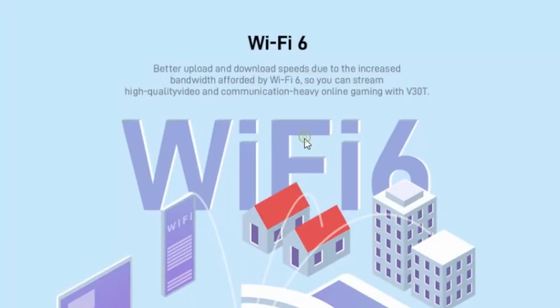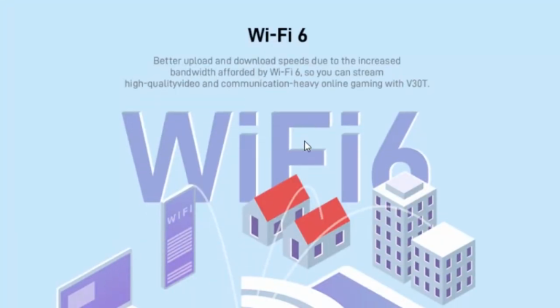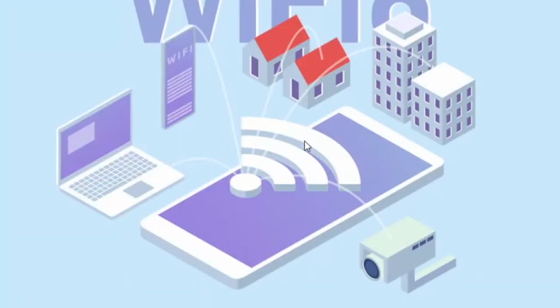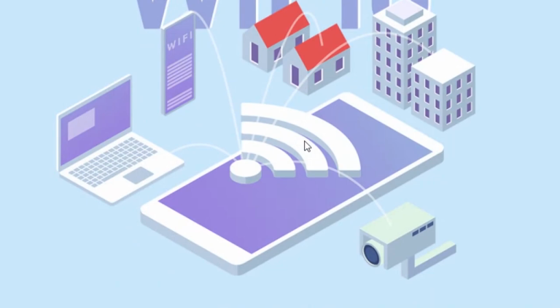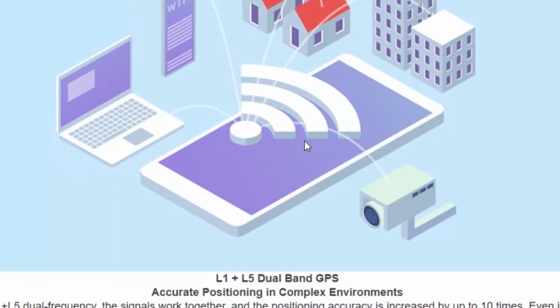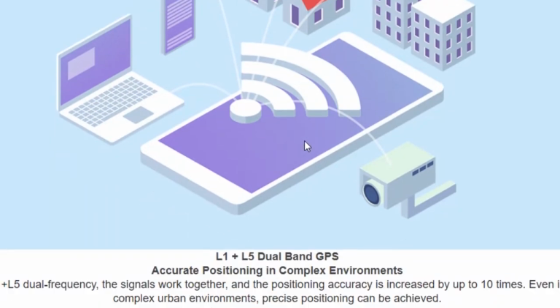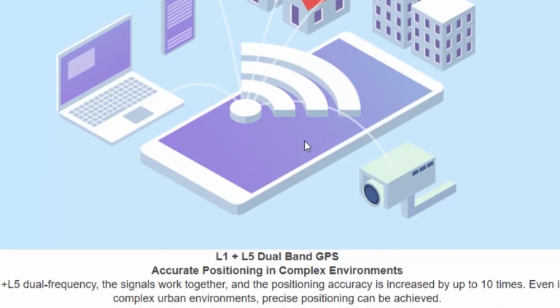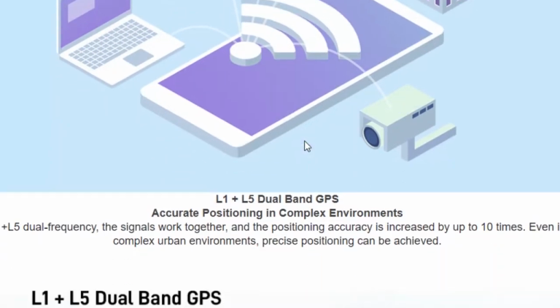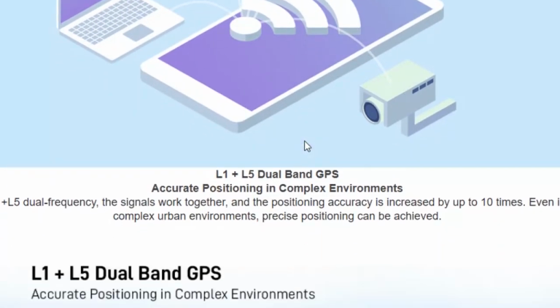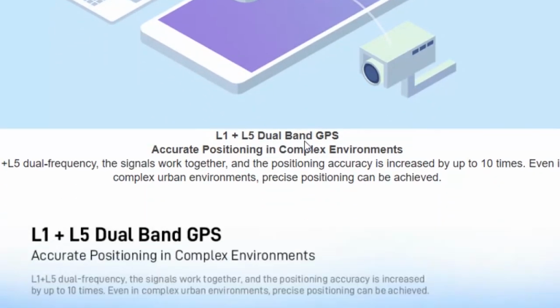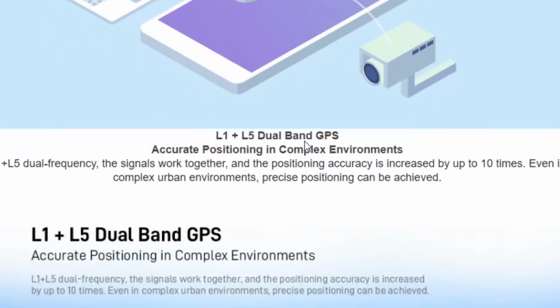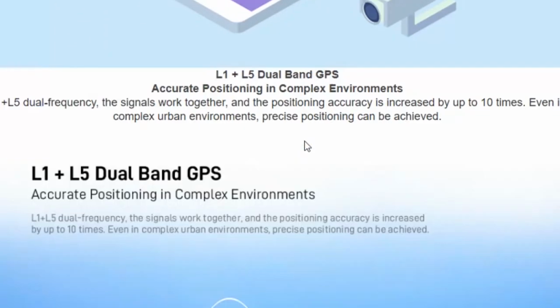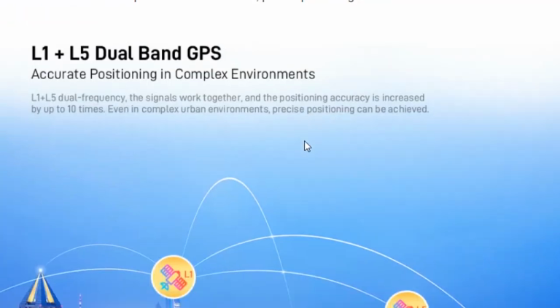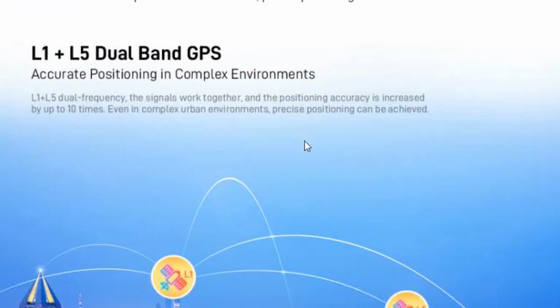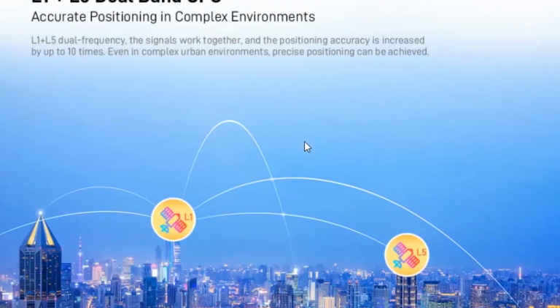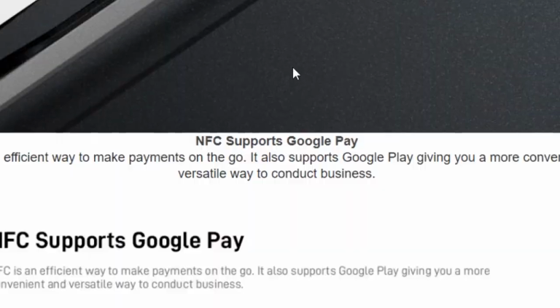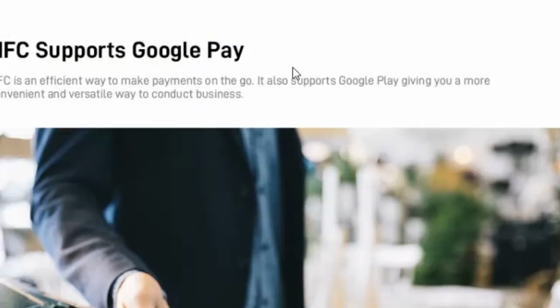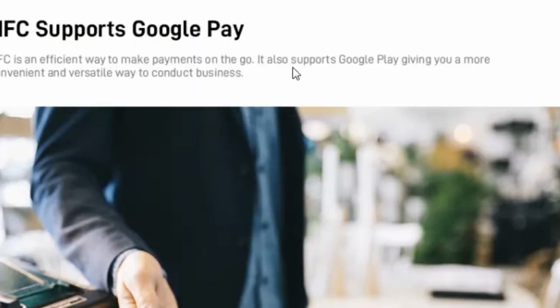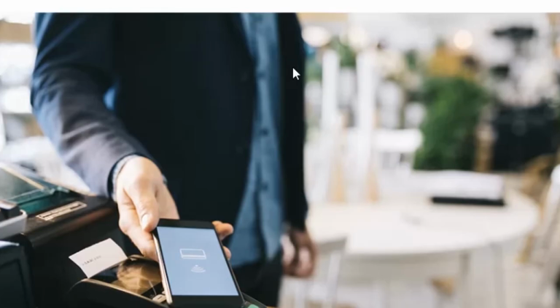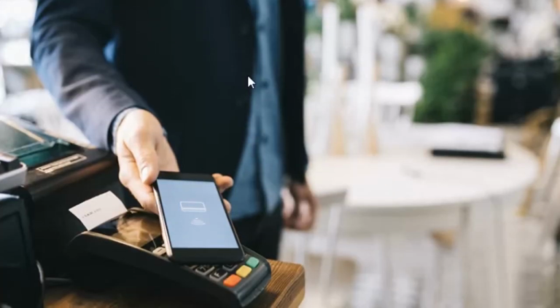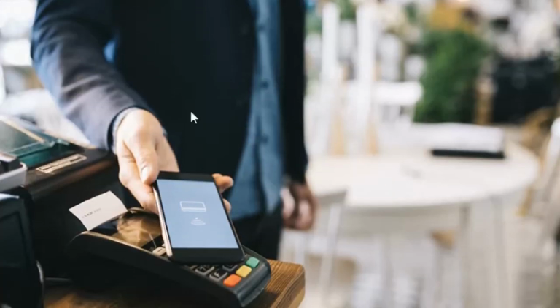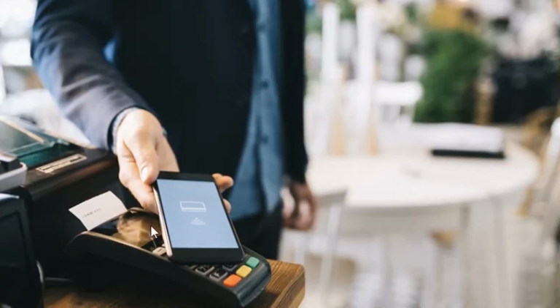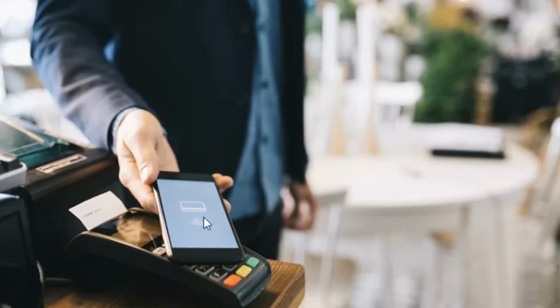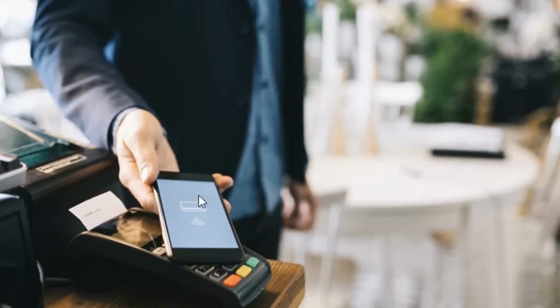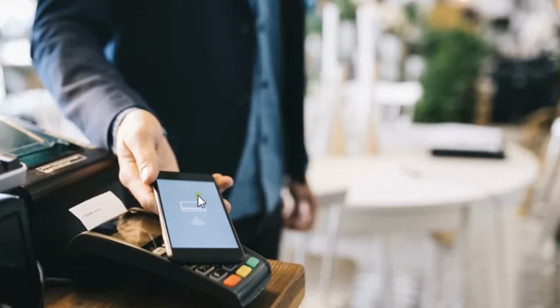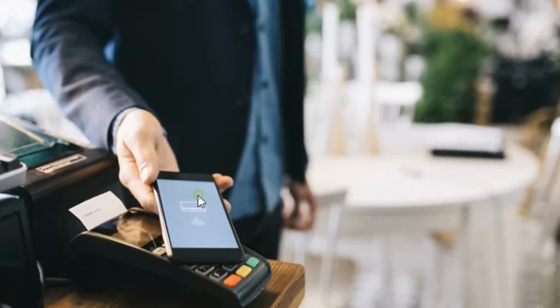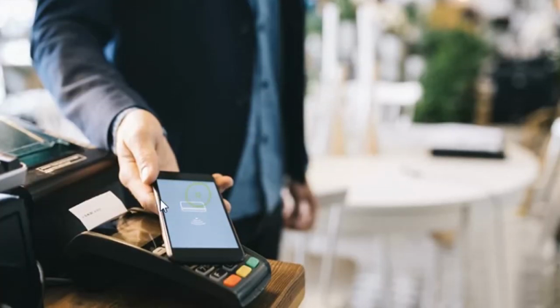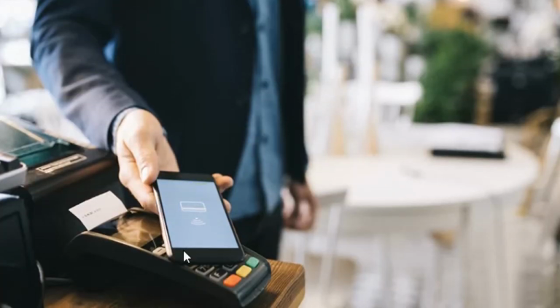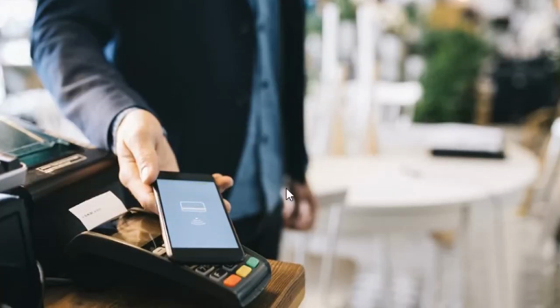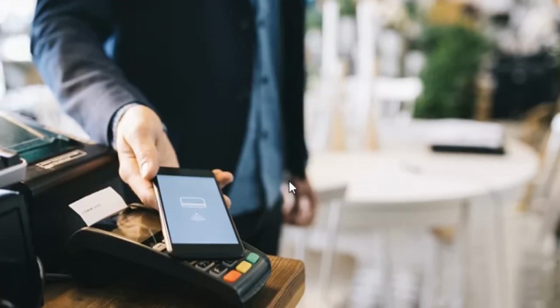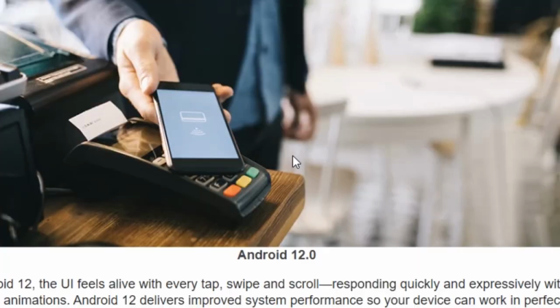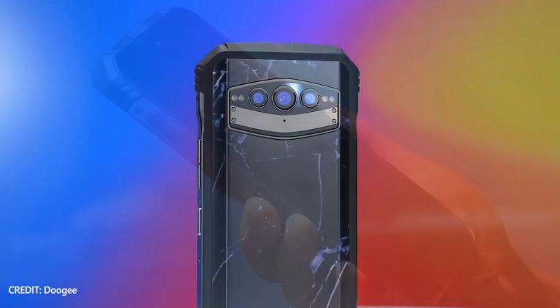You should also know about Wi-Fi 6, dual-band GPS, and NFC support in the new mobile device.